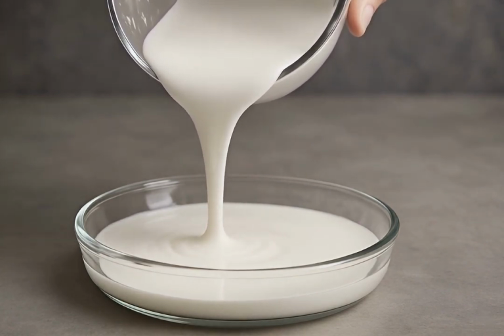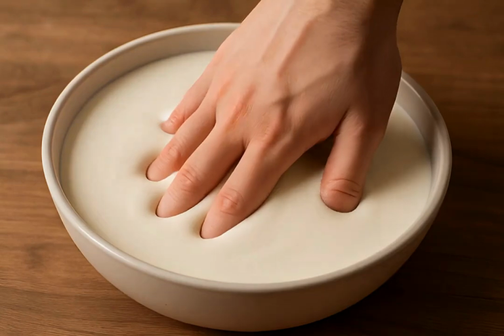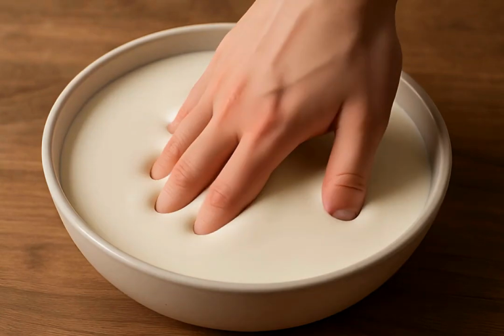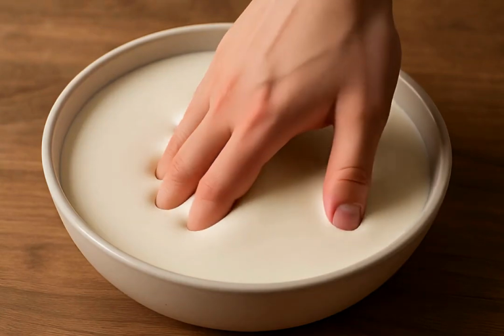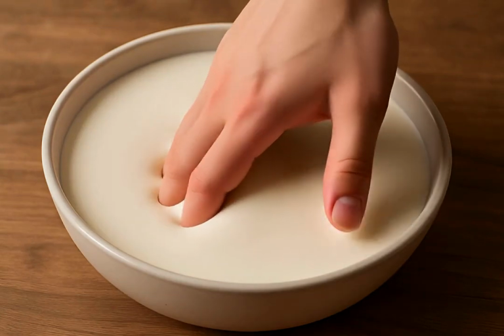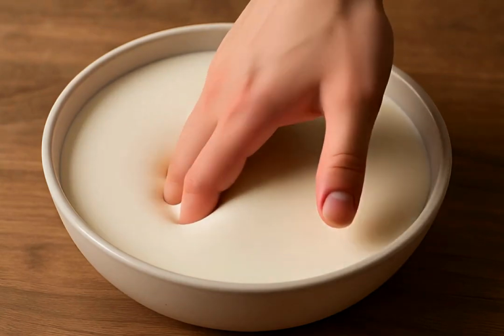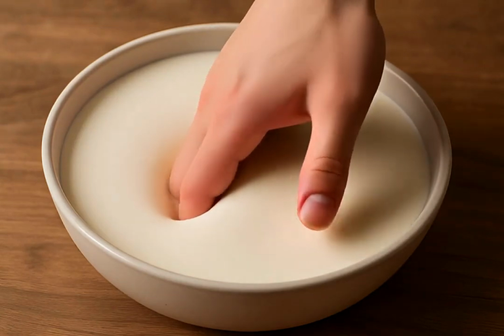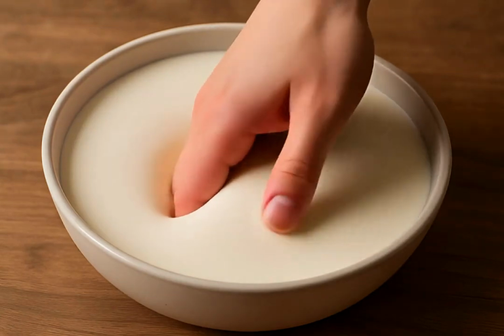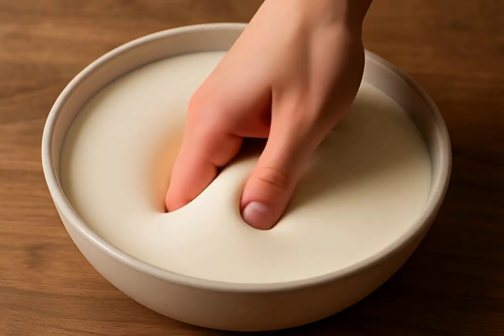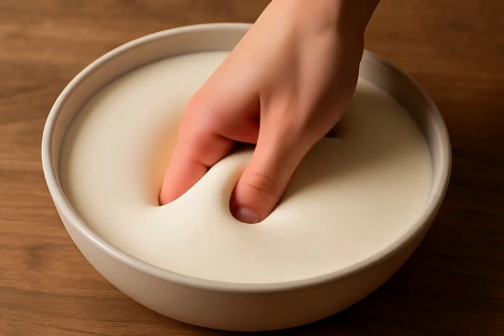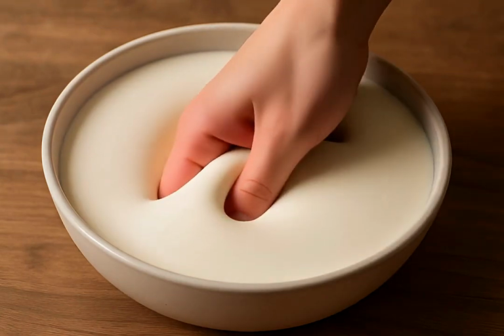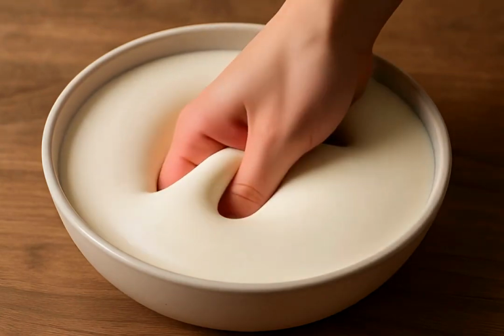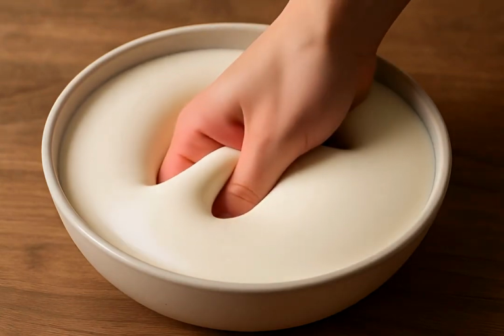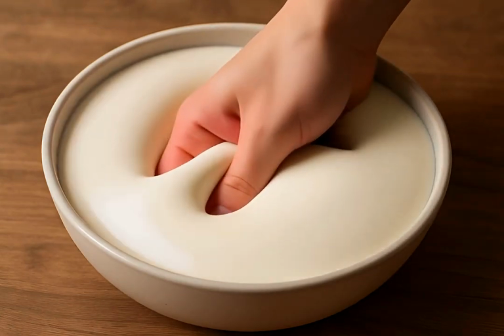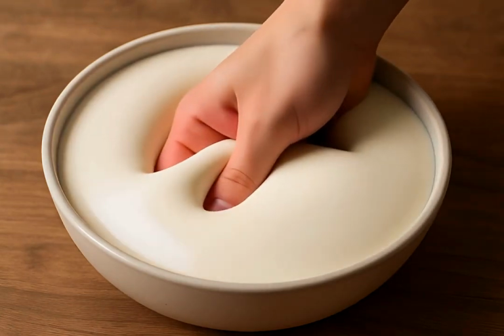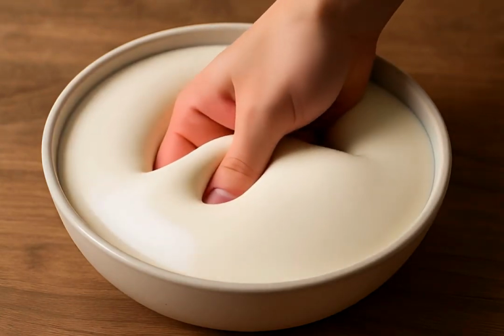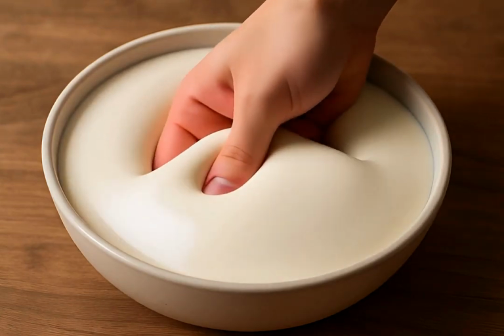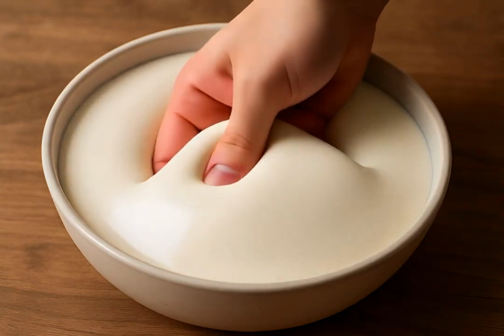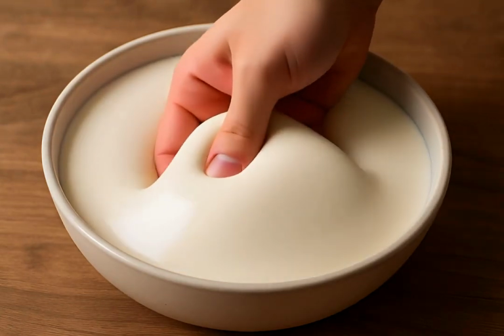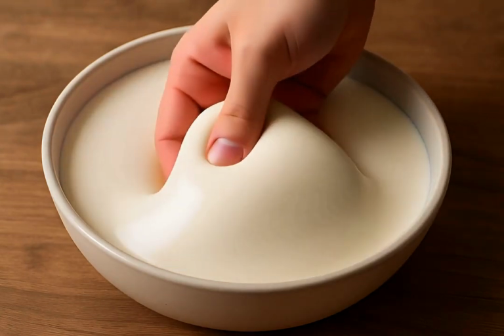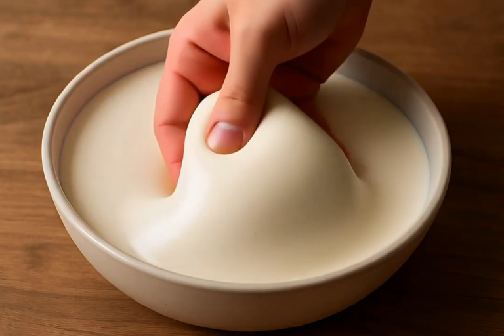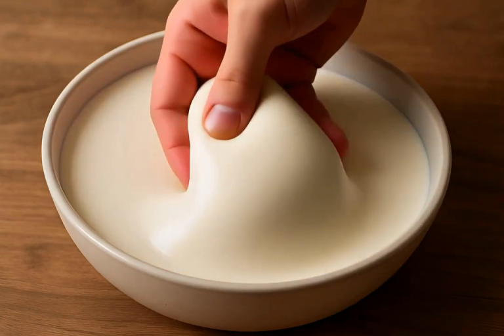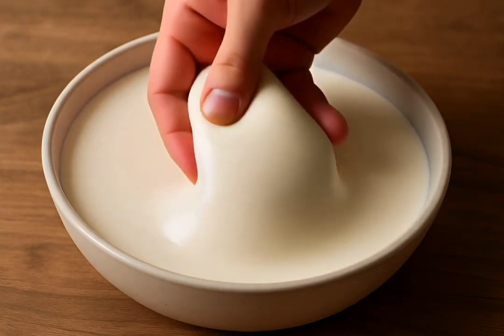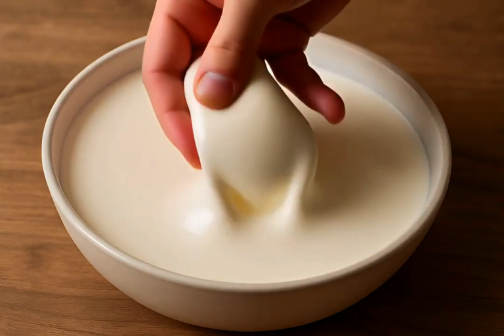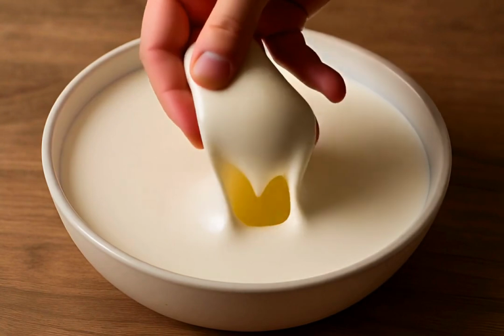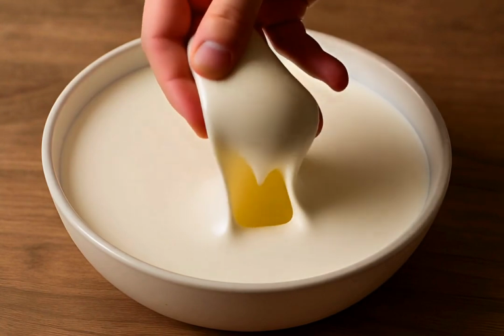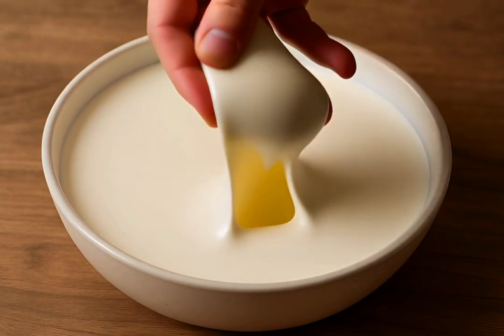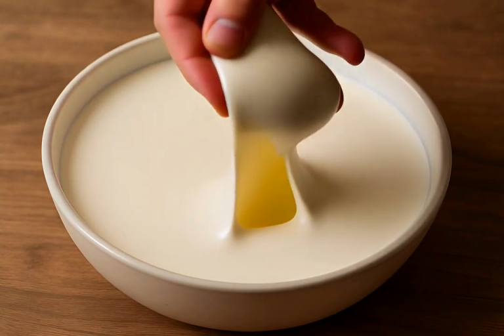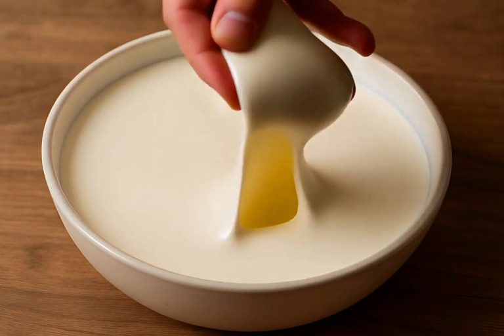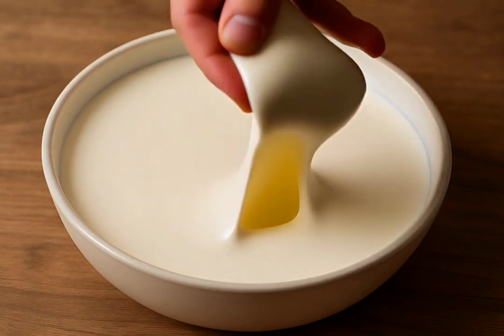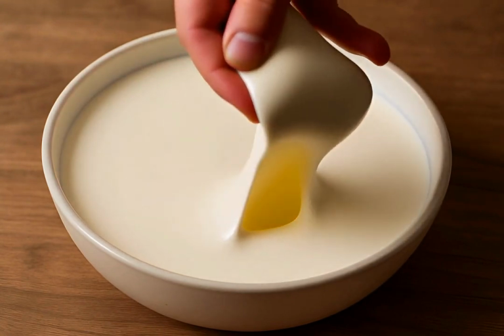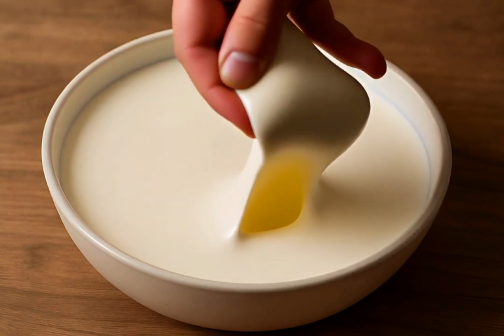Gently lower your hand into oobleck. It will slowly sink, feeling soft and fluid, just like submerging it in thick mud.